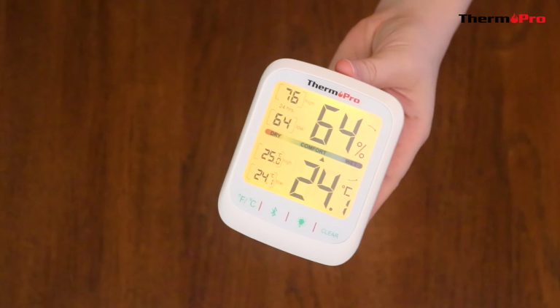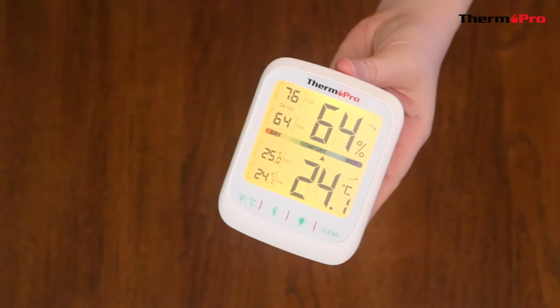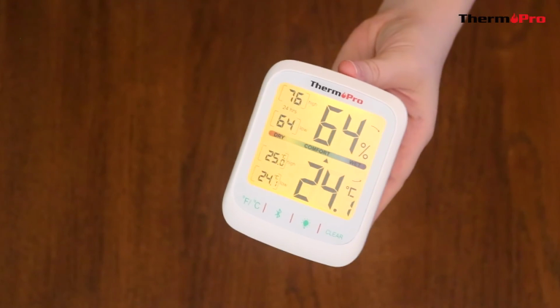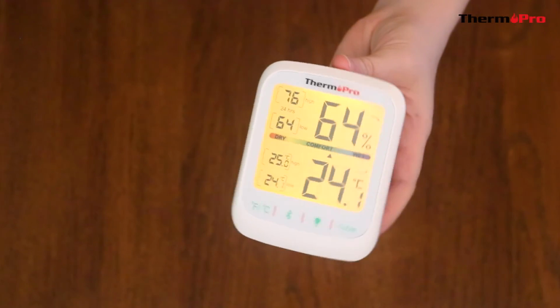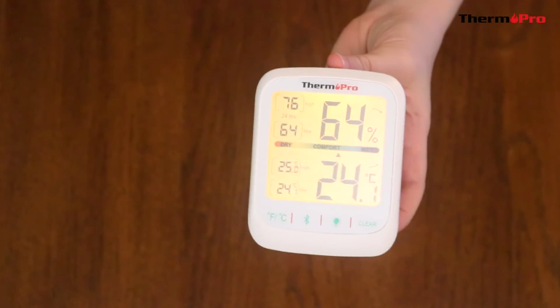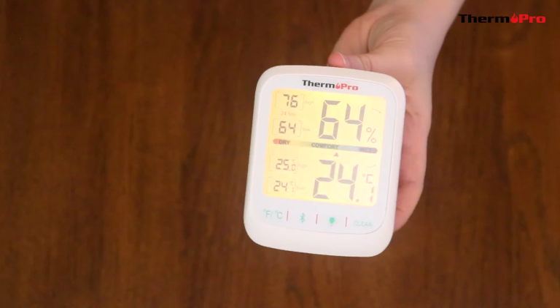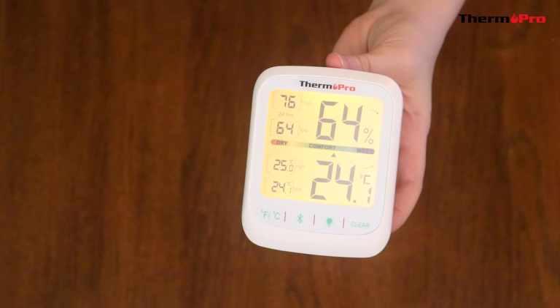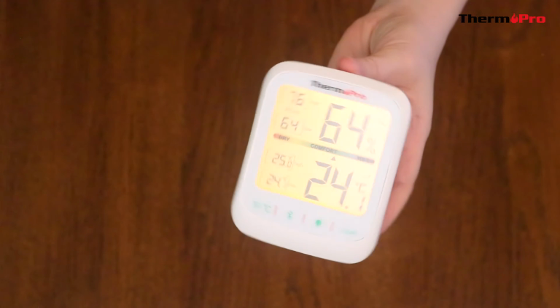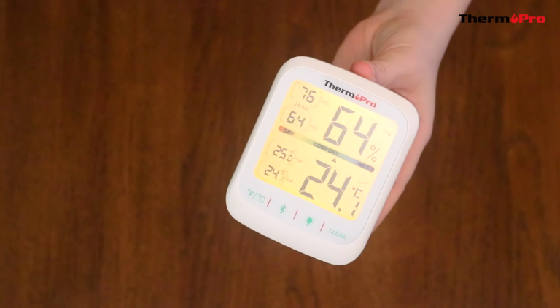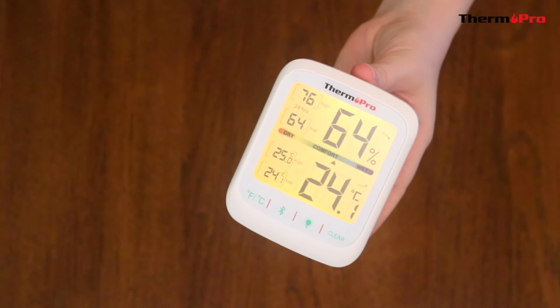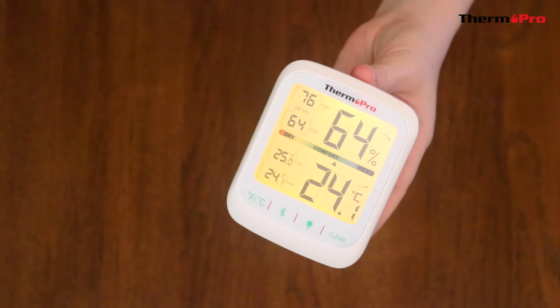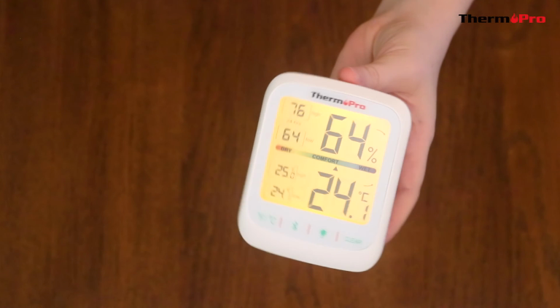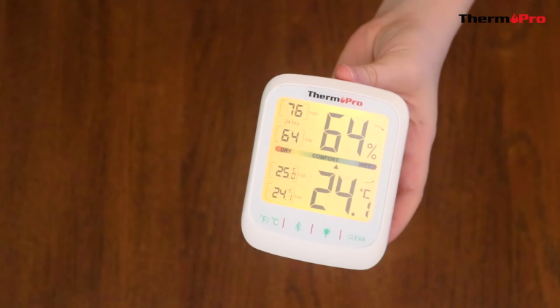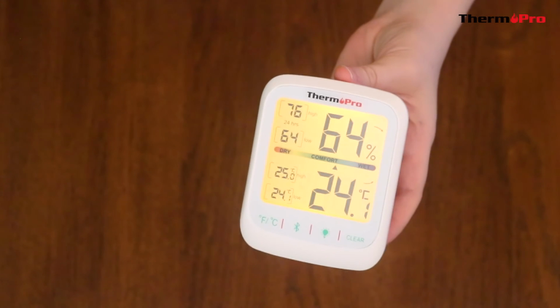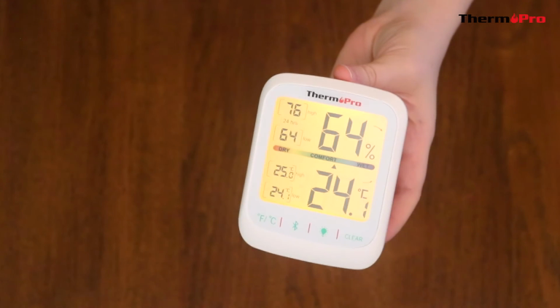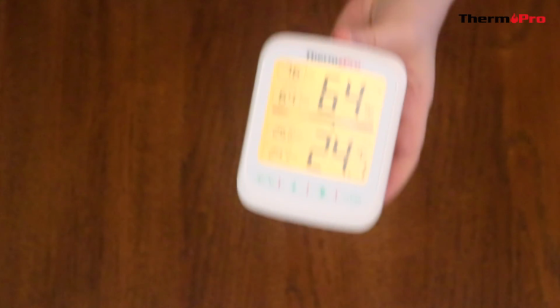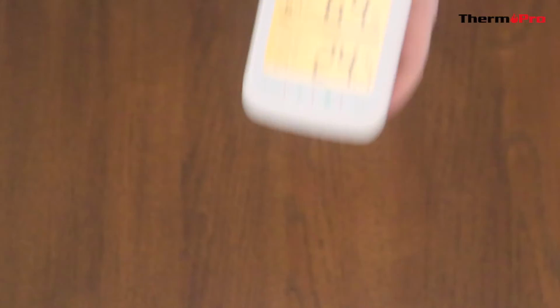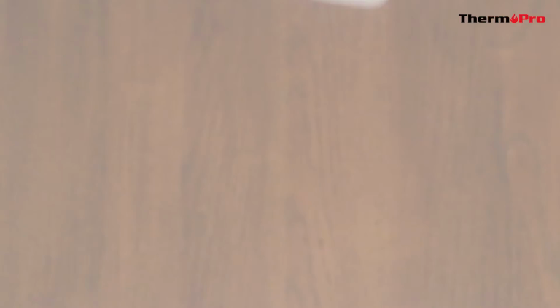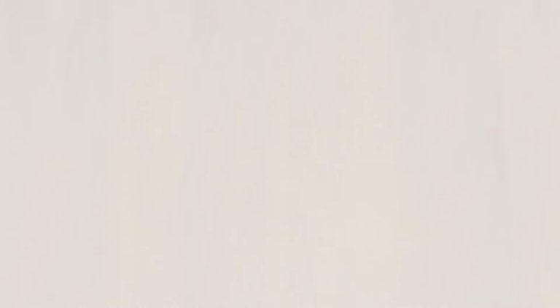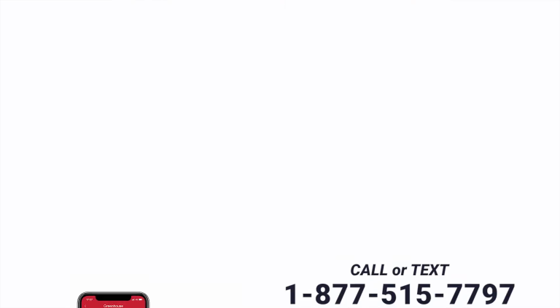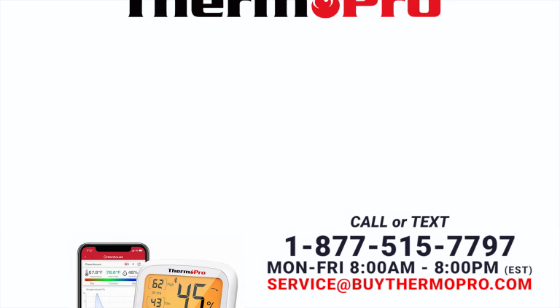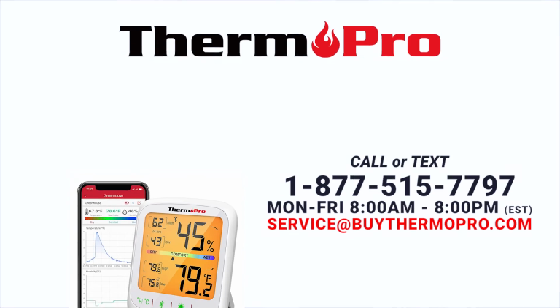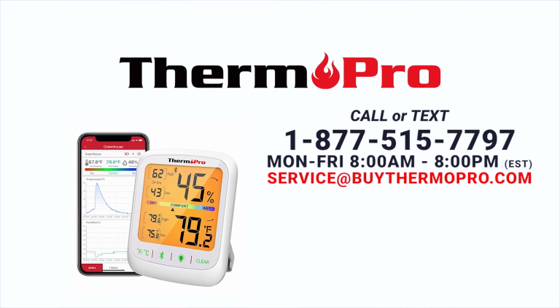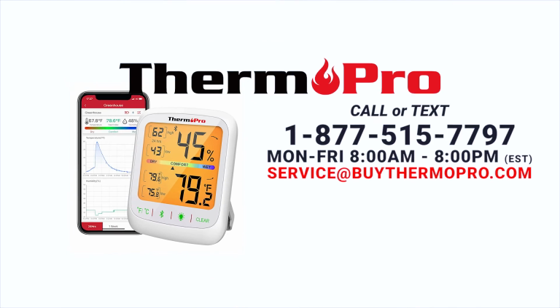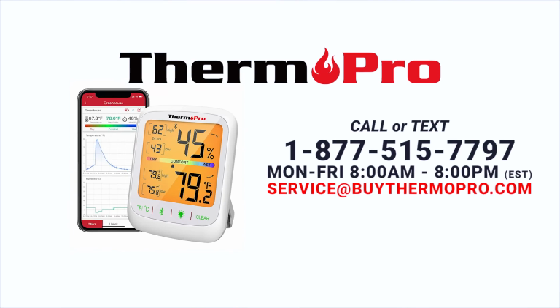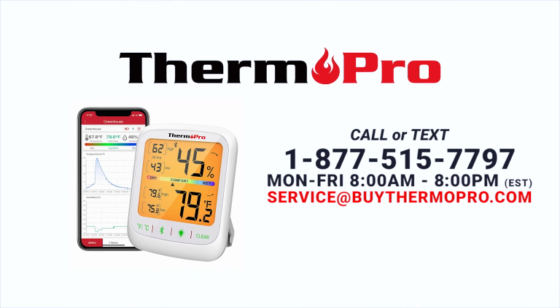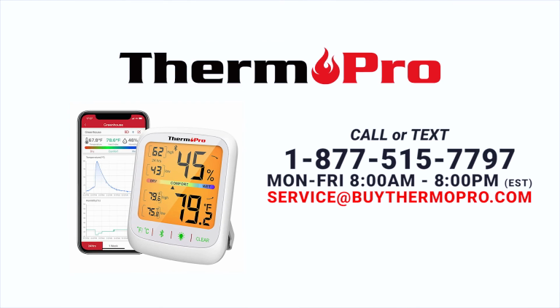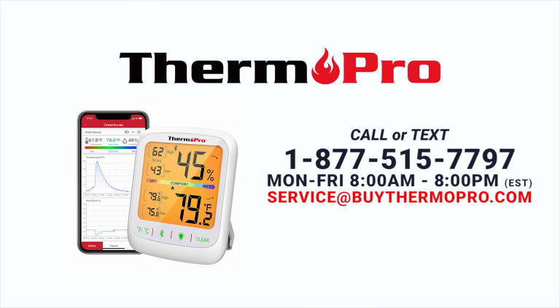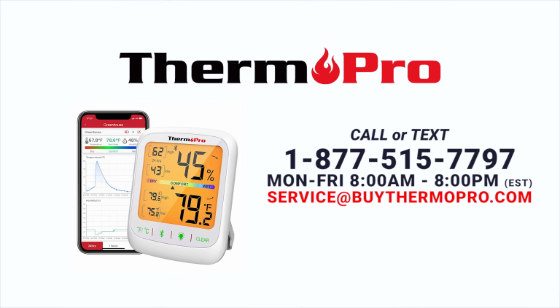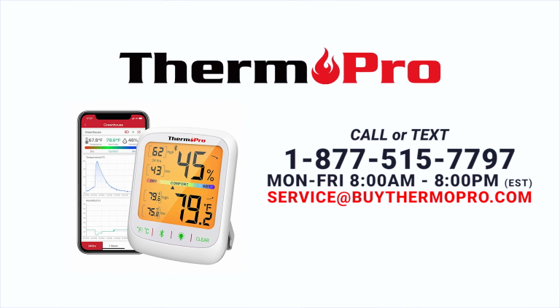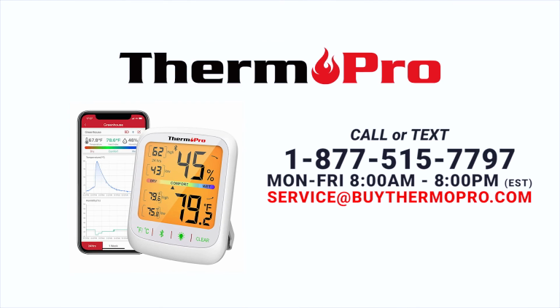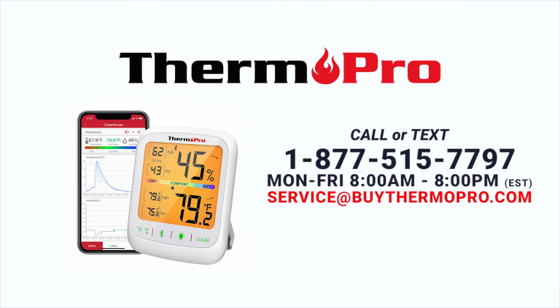You are now ready to set up and use your TP359 Bluetooth Hygrometer.